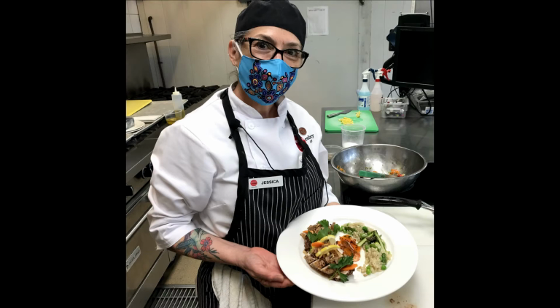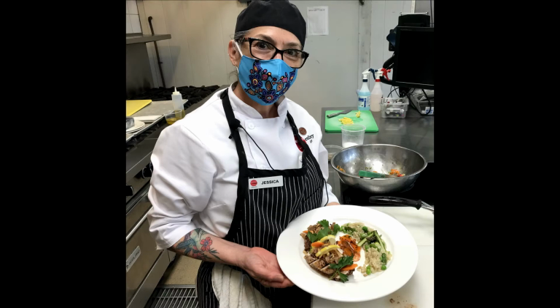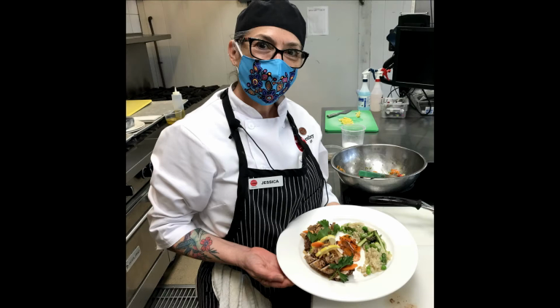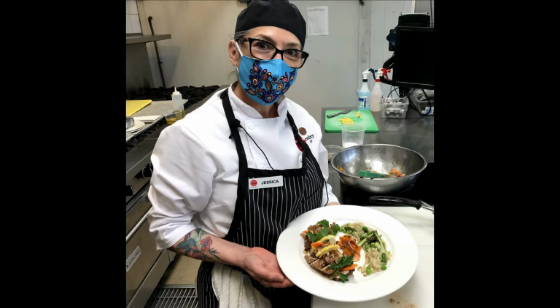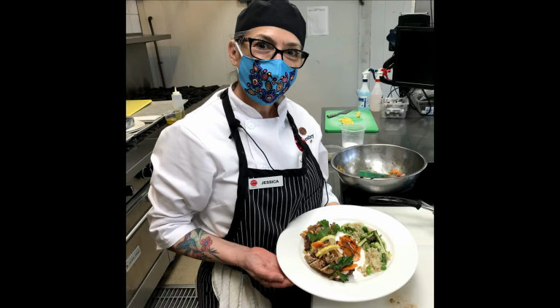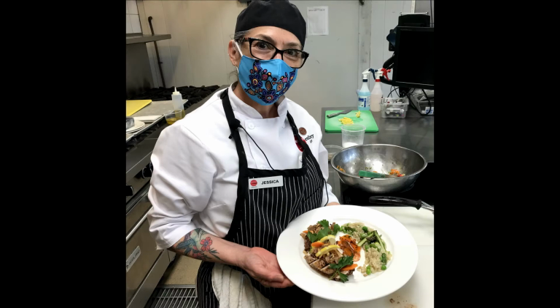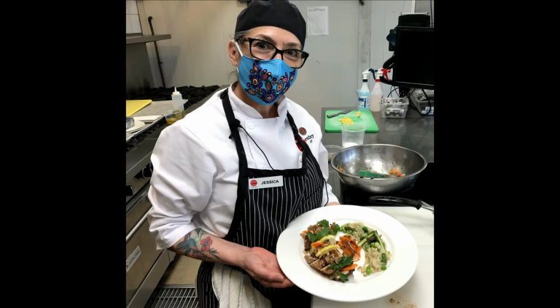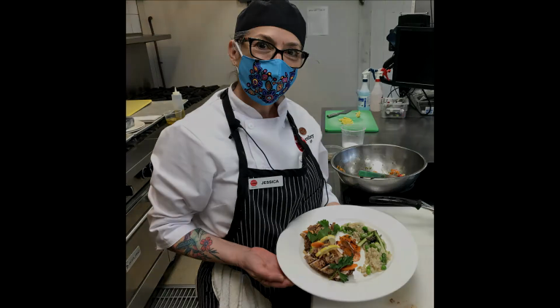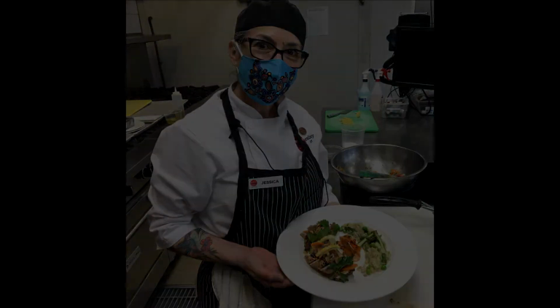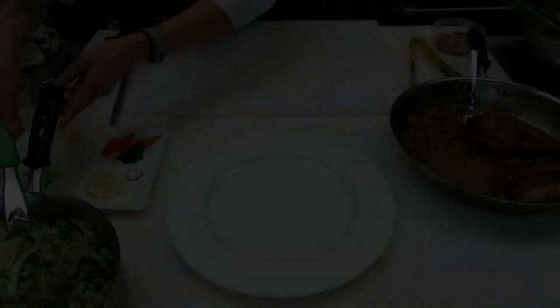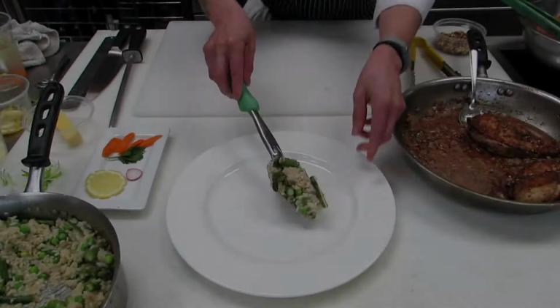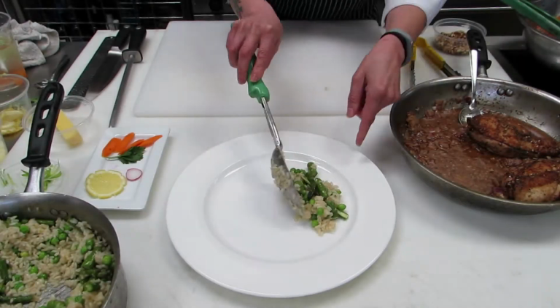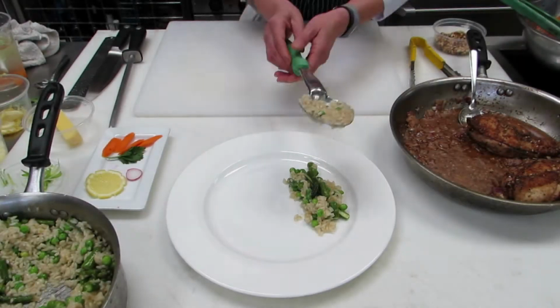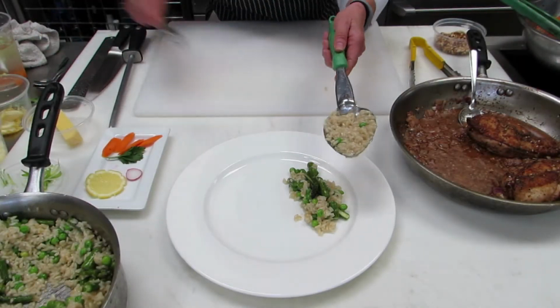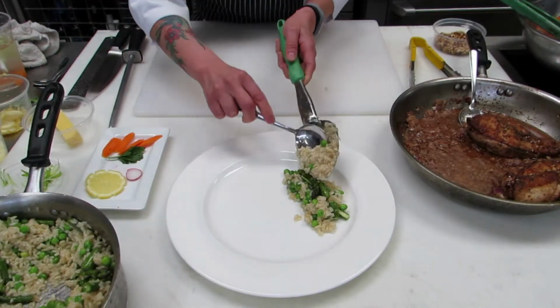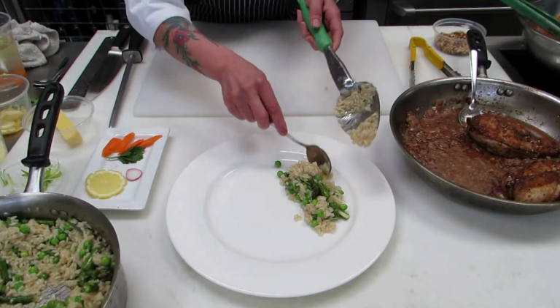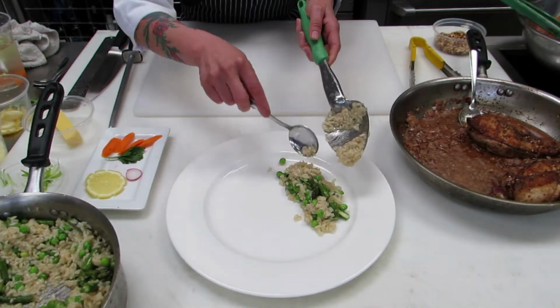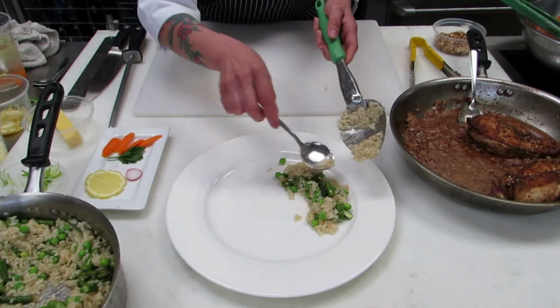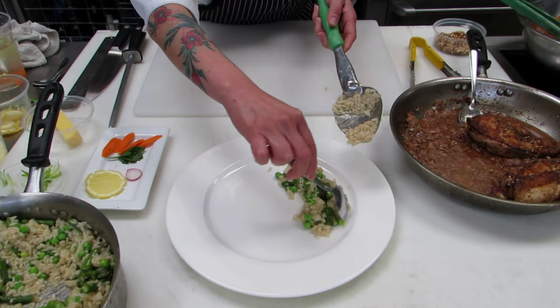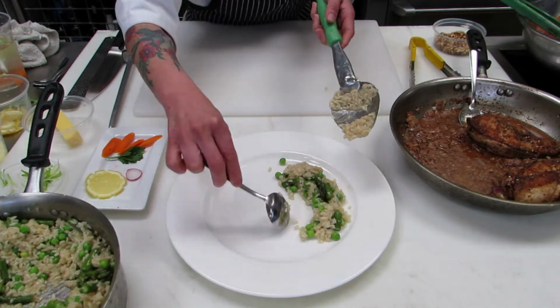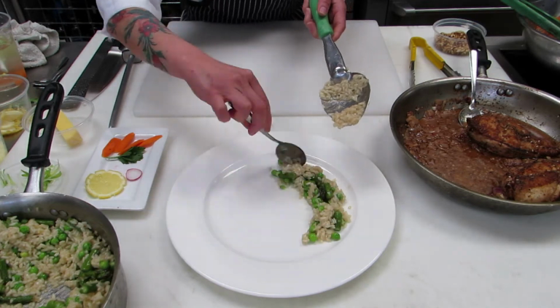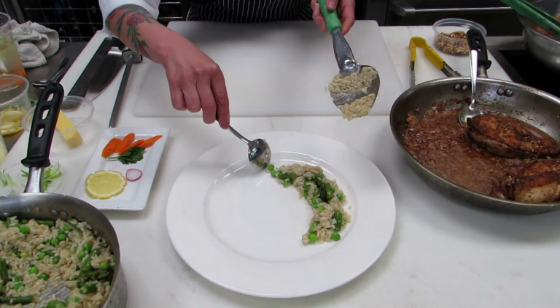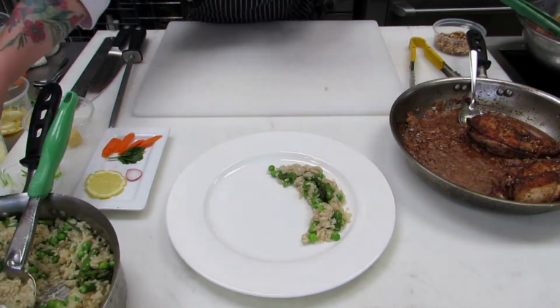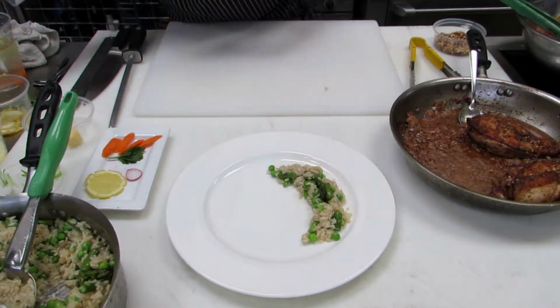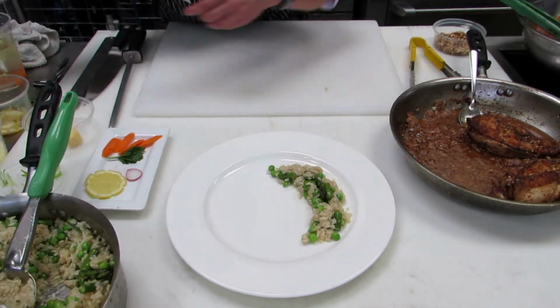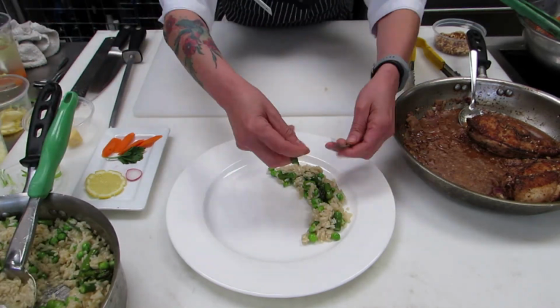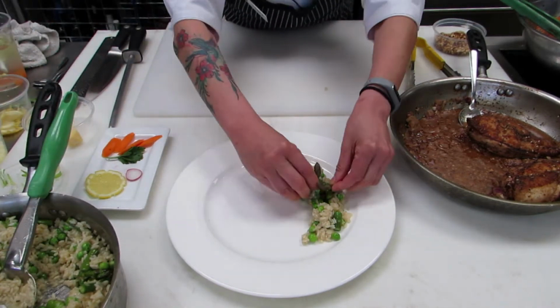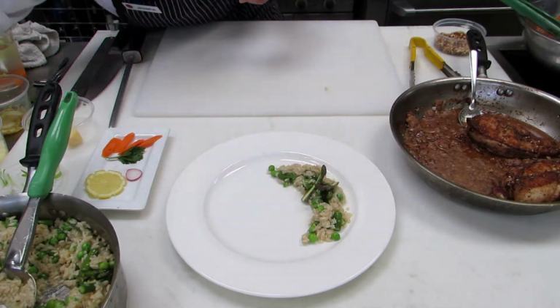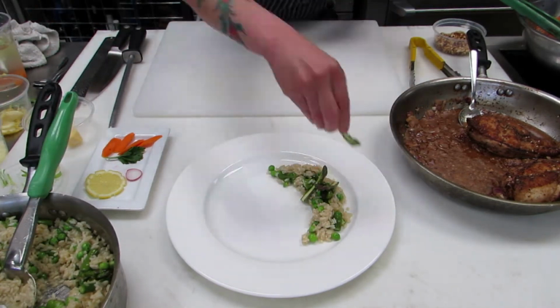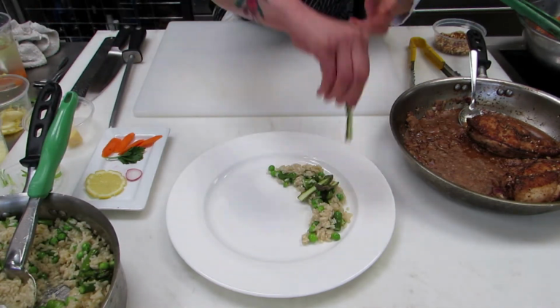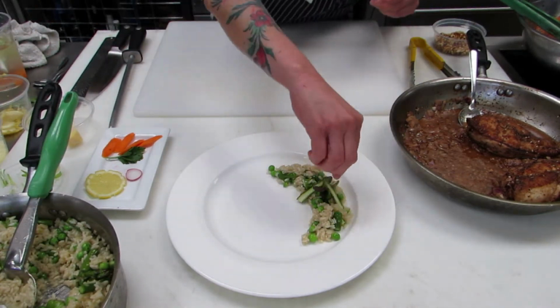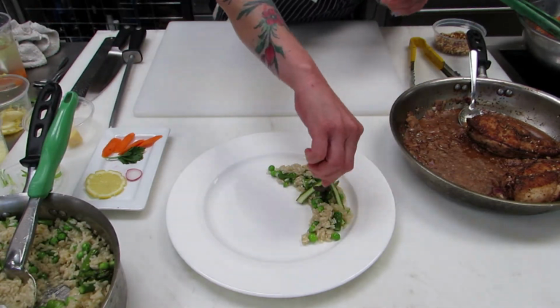There are many ways to plate your dish. The best way is to keep it simple and not overflow your plate.